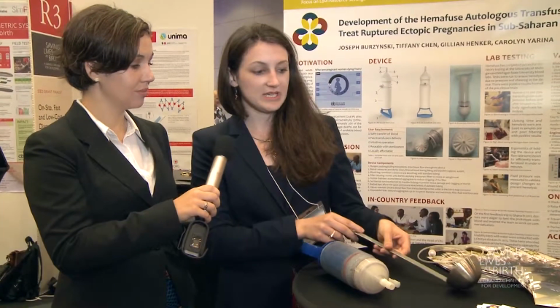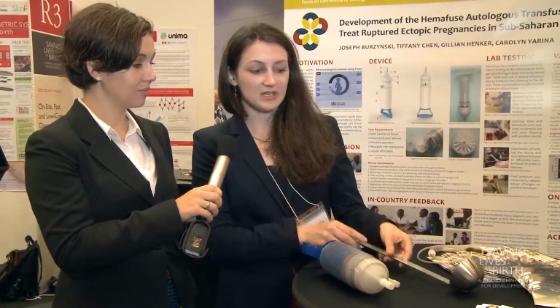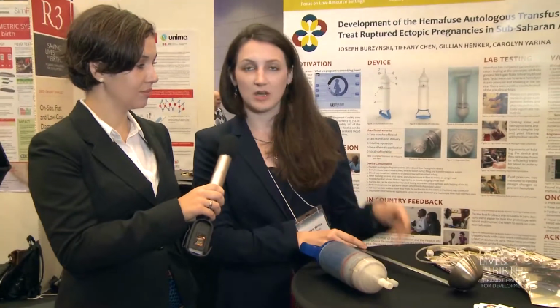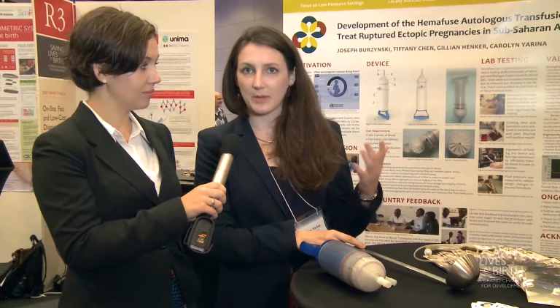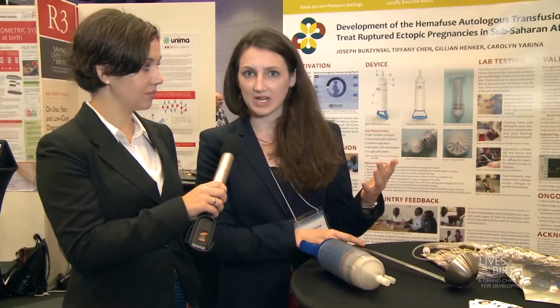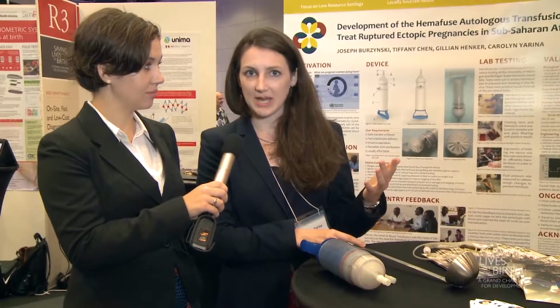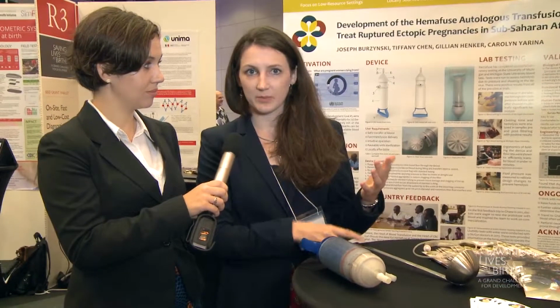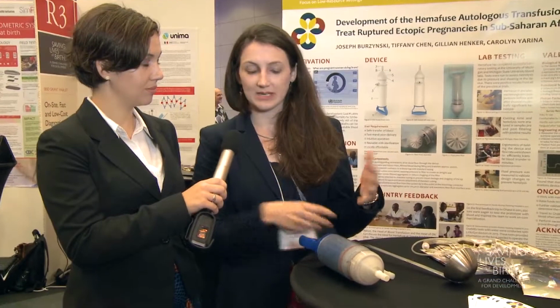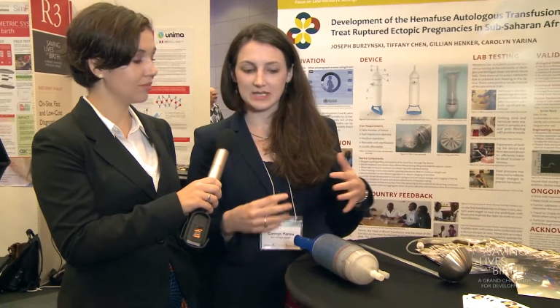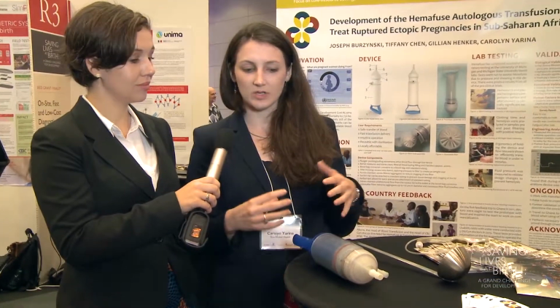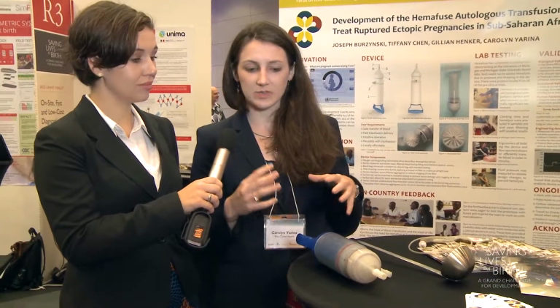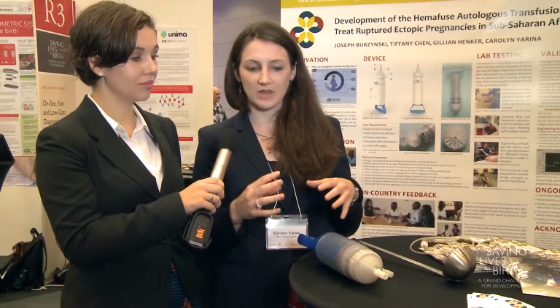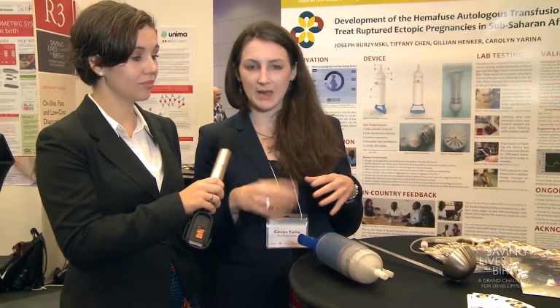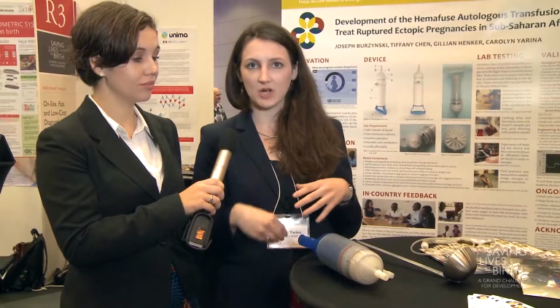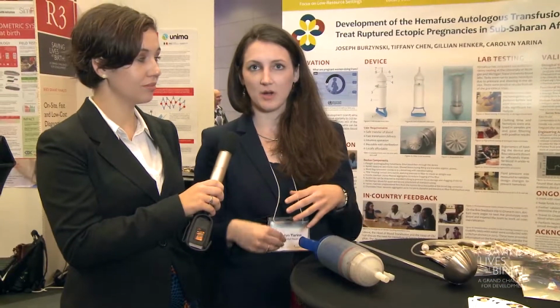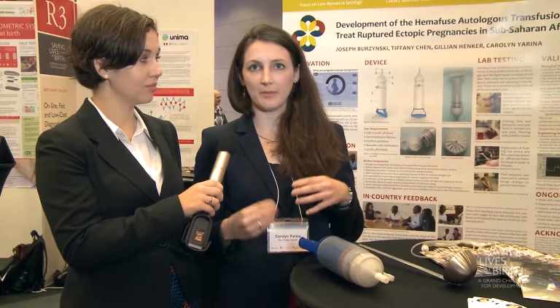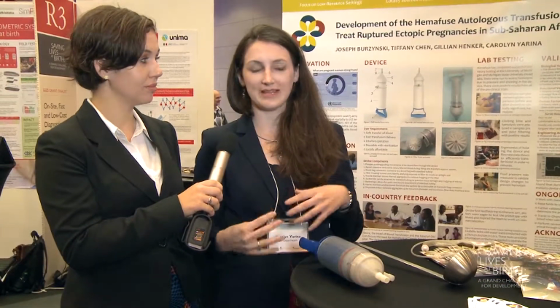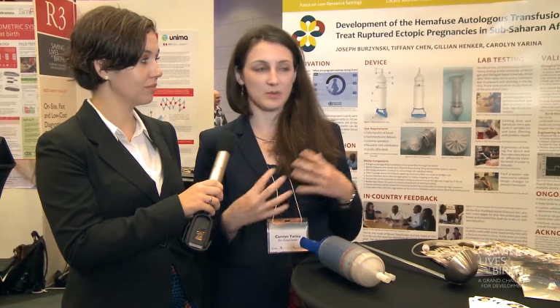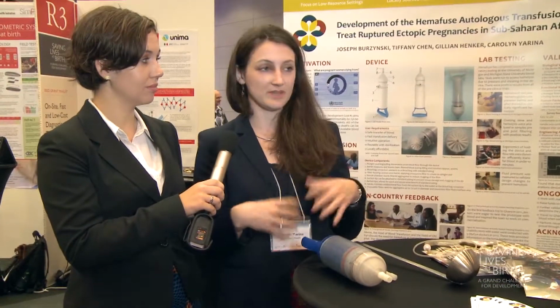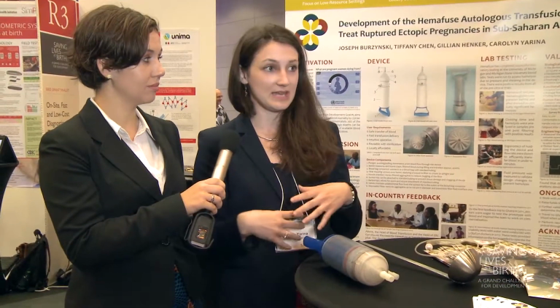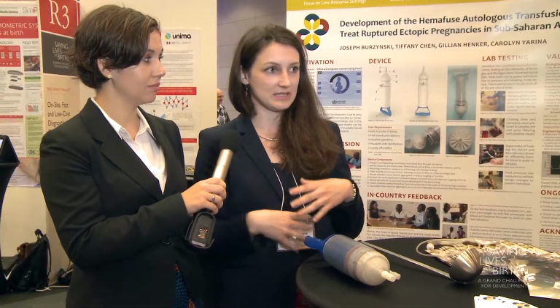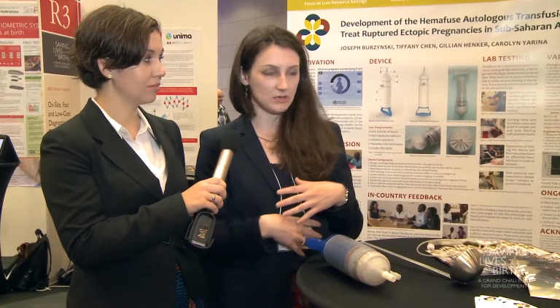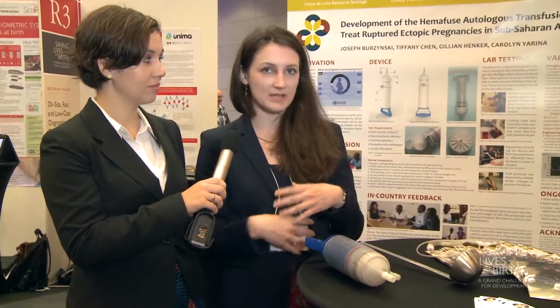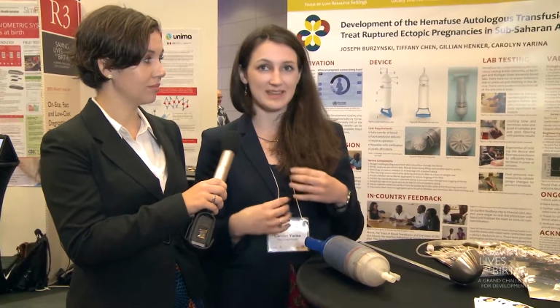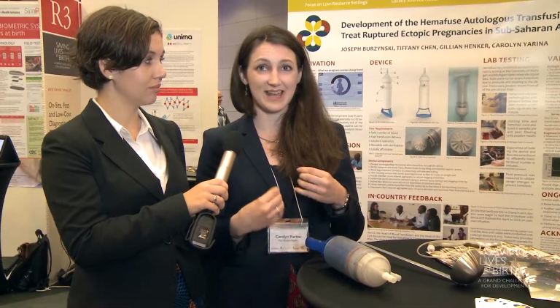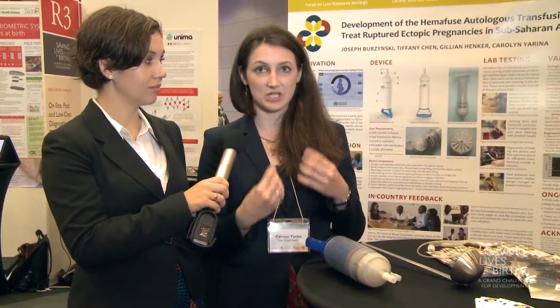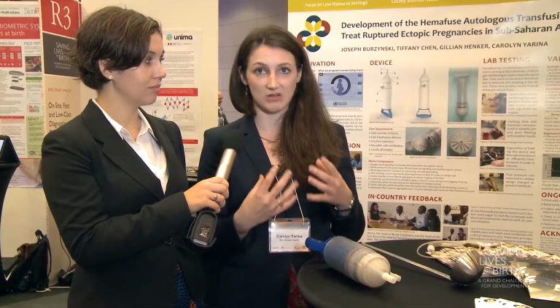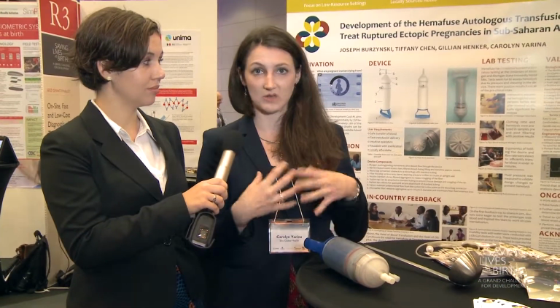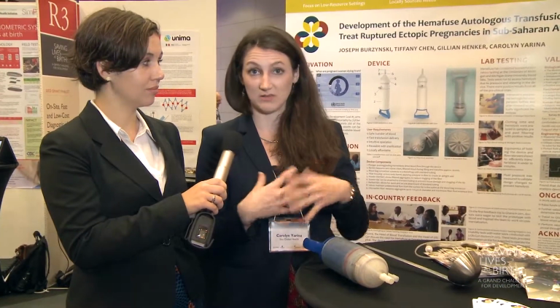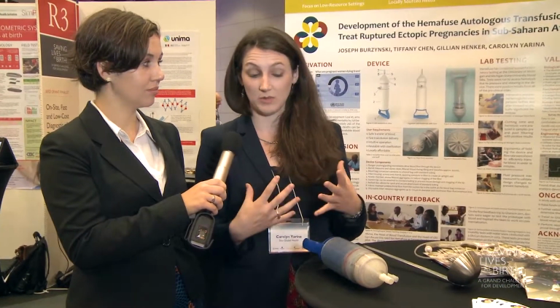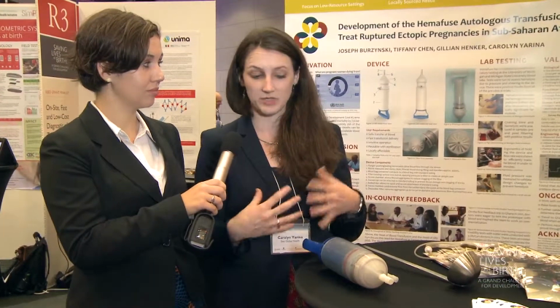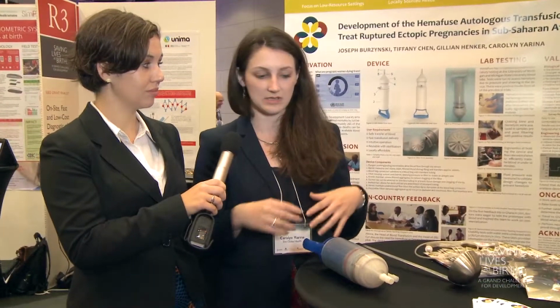Particularly in a ruptured ectopic pregnancy, which is where the embryo implants somewhere beside the uterus and that actually grows and ruptures.